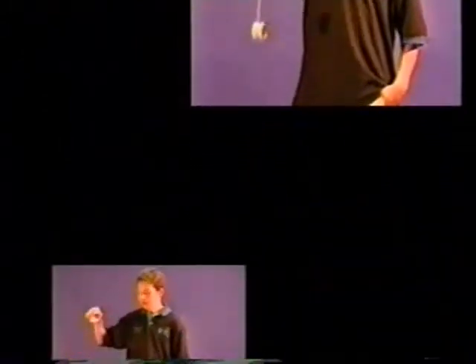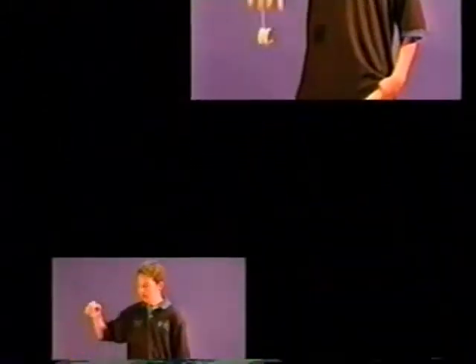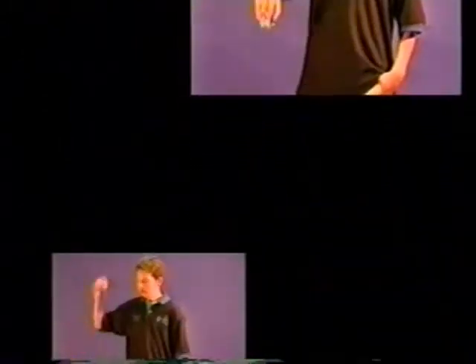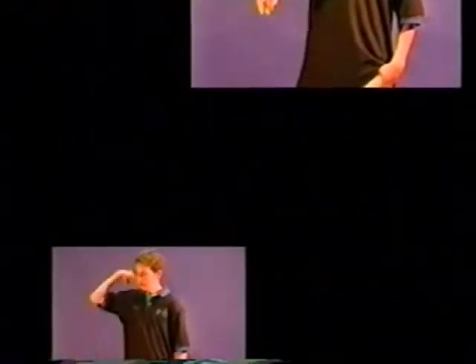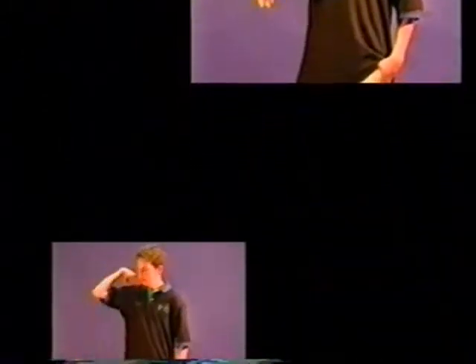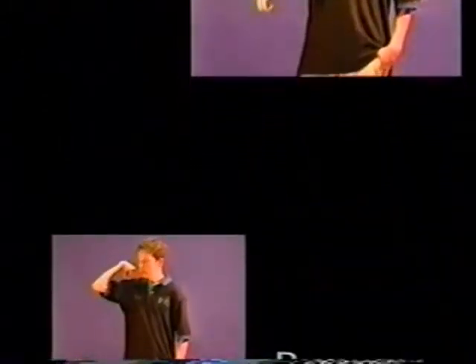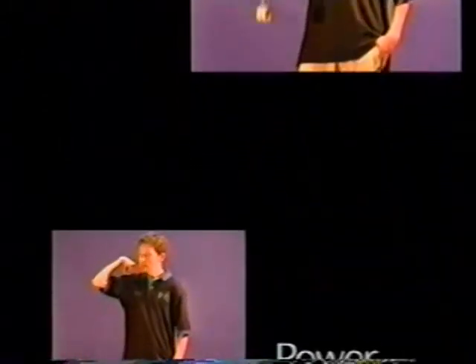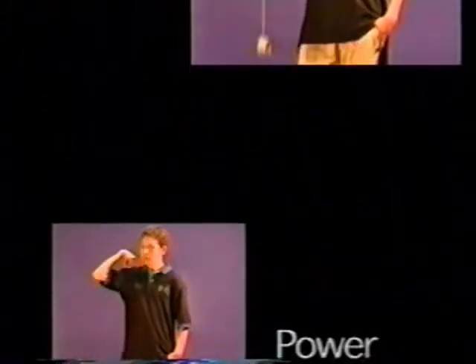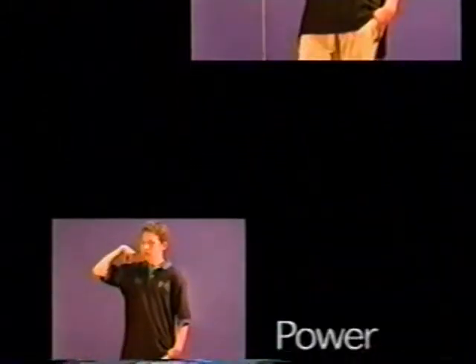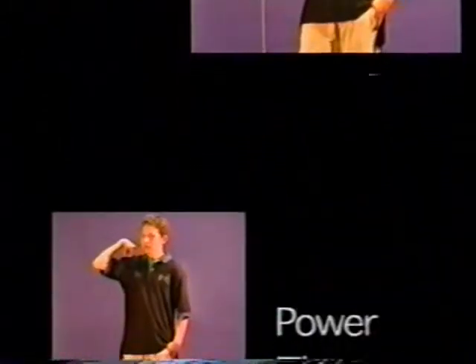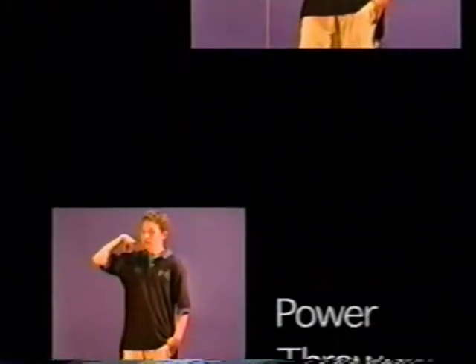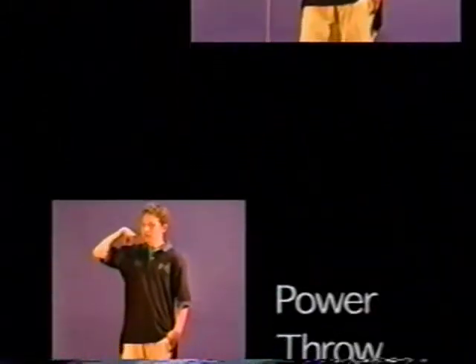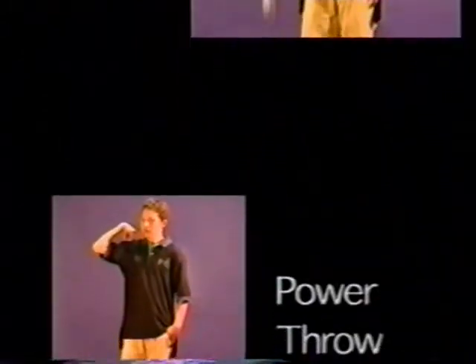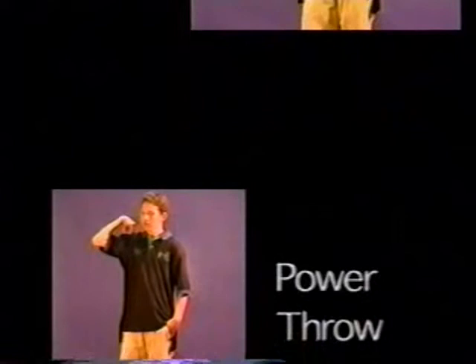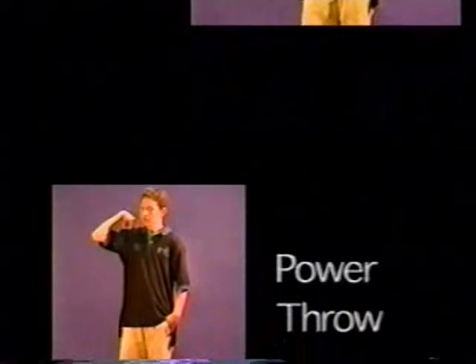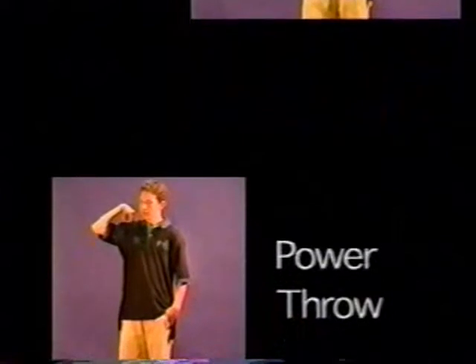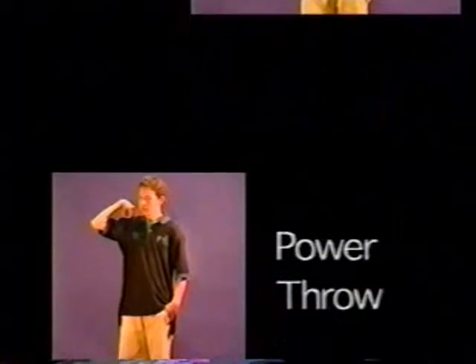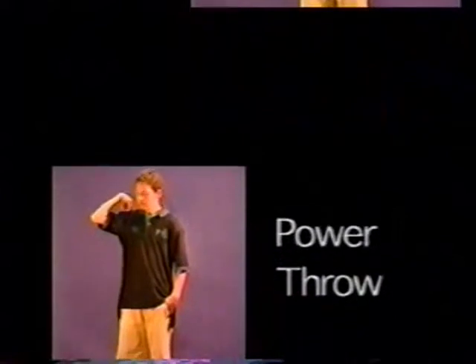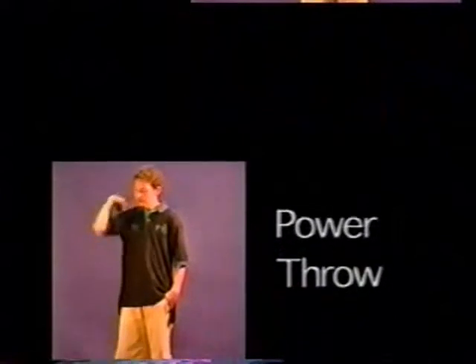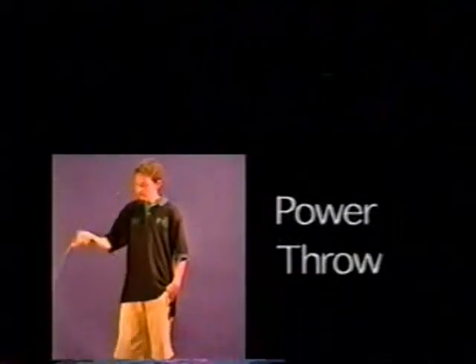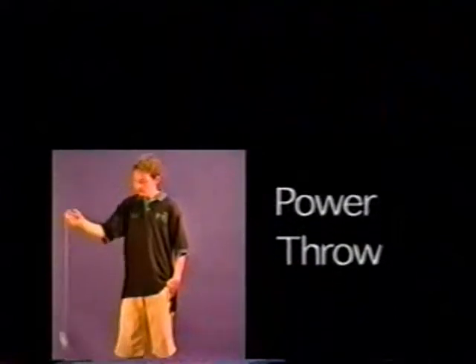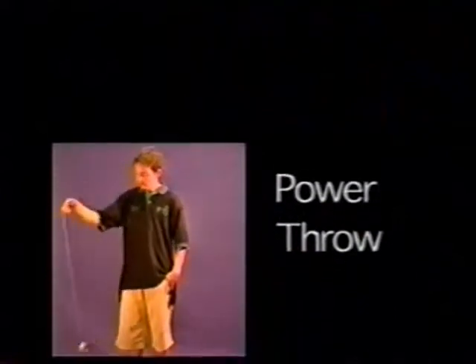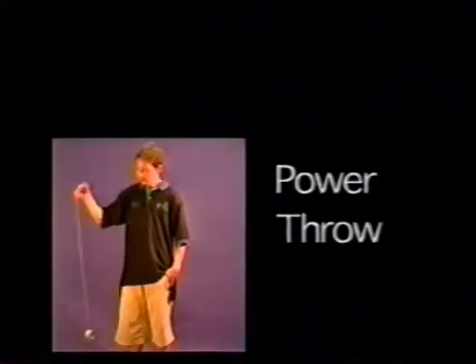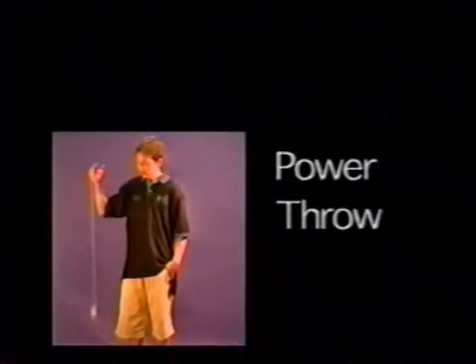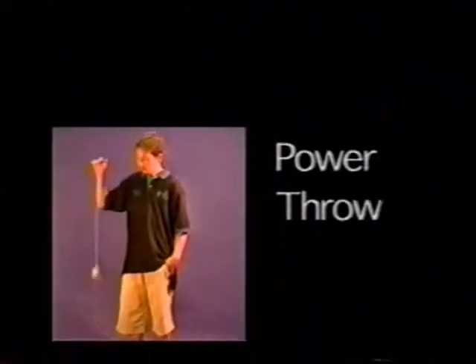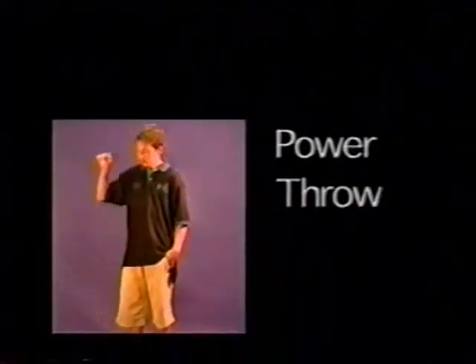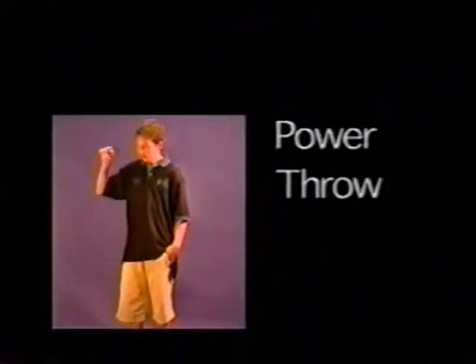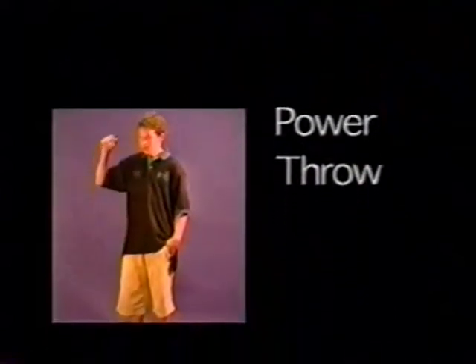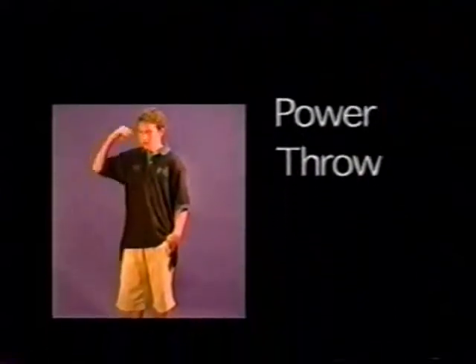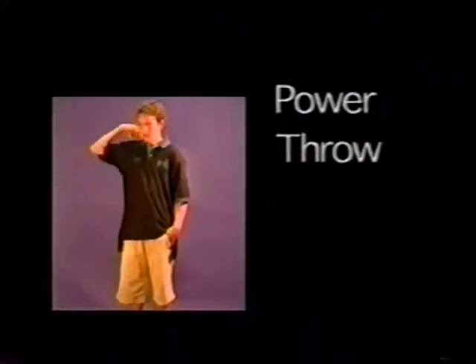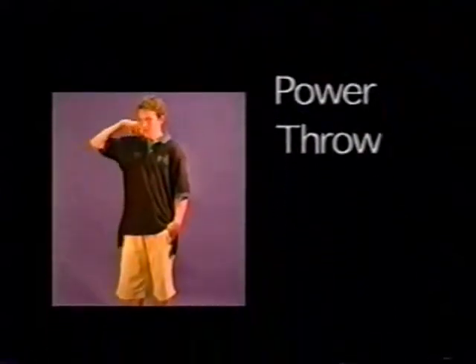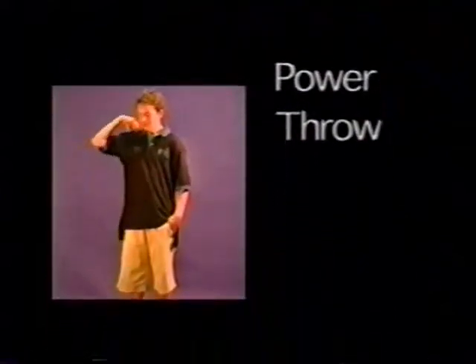Now to do the power throw, make a muscle, throw the ayo down over him, and pull up.